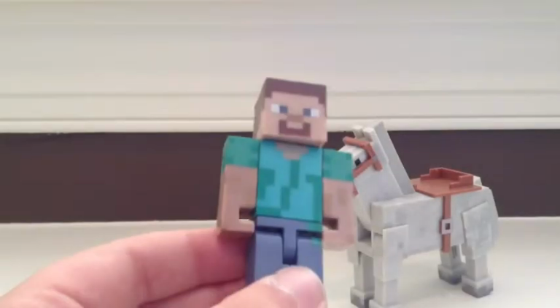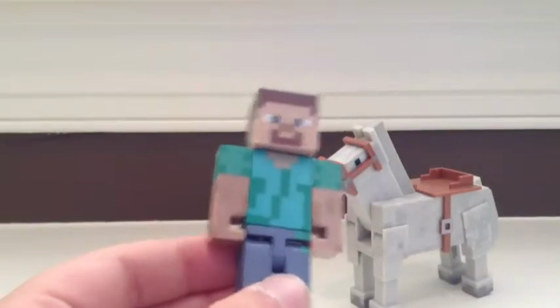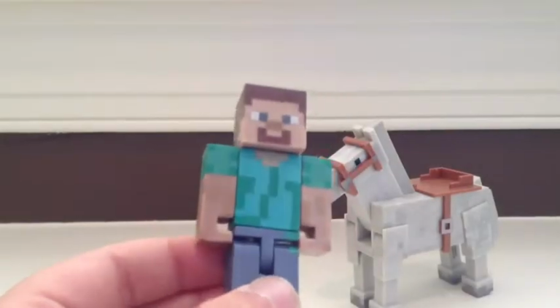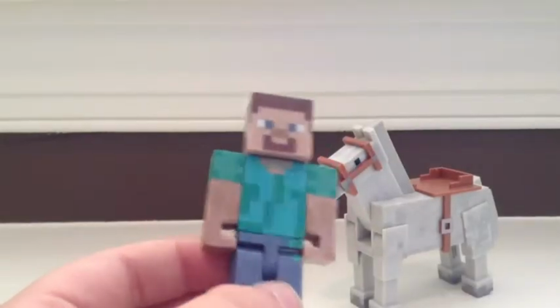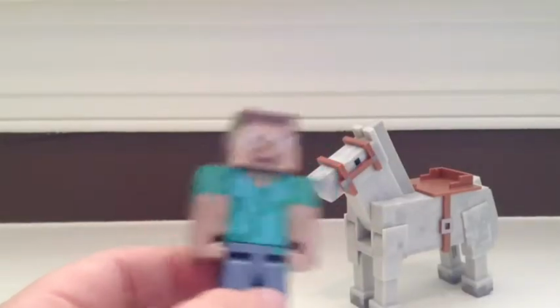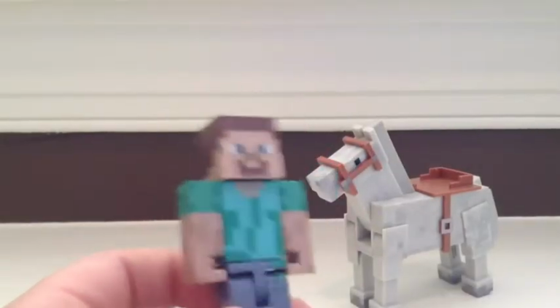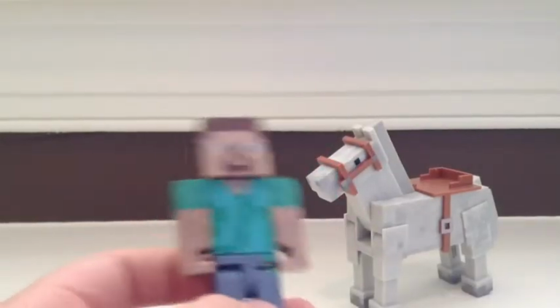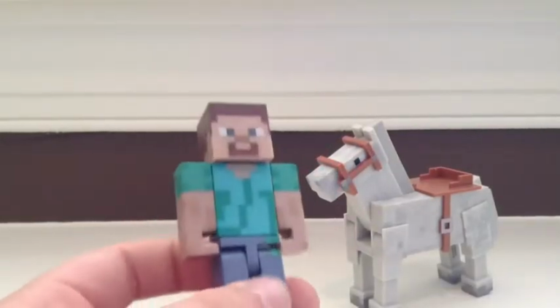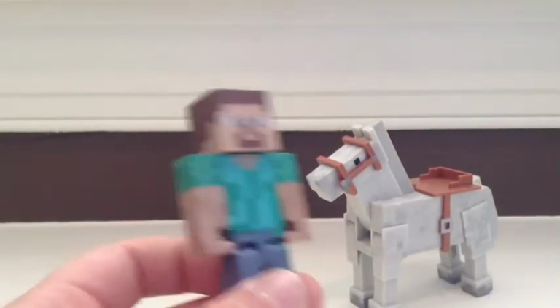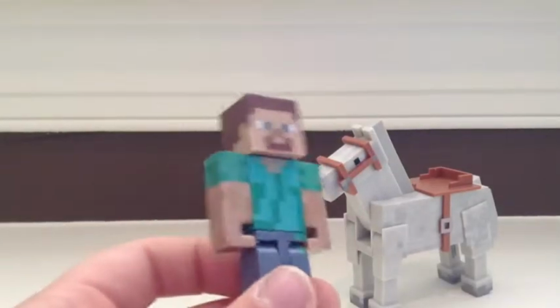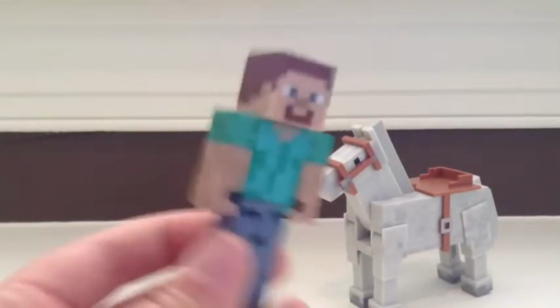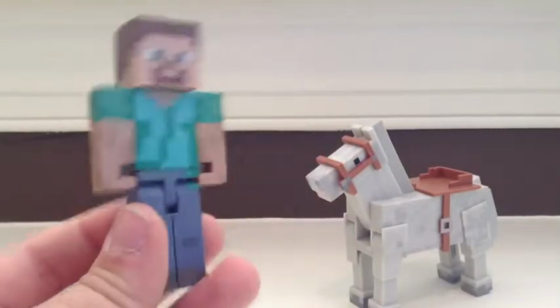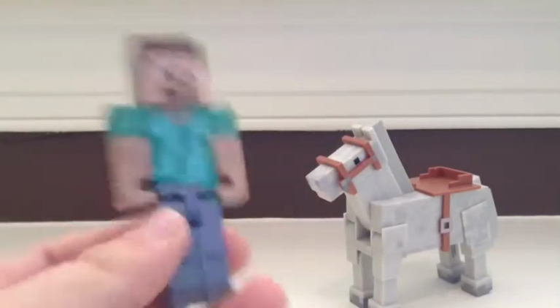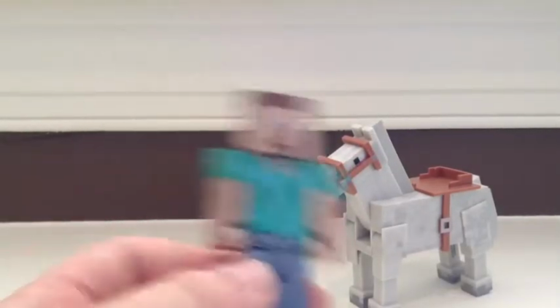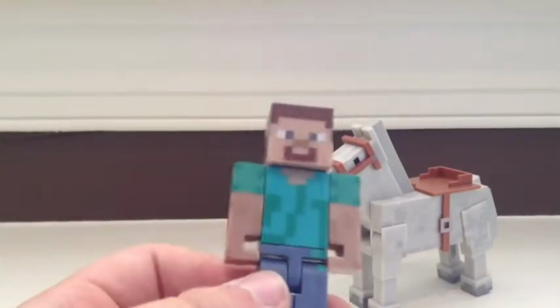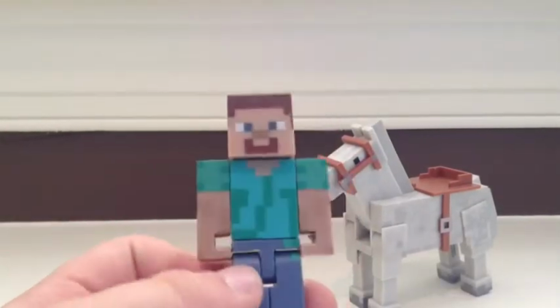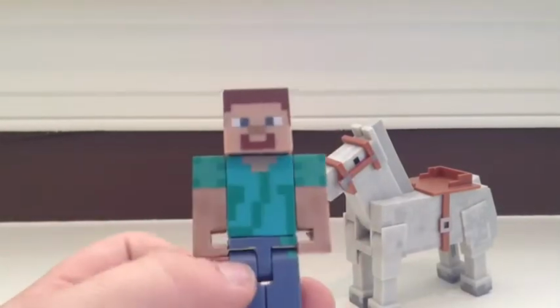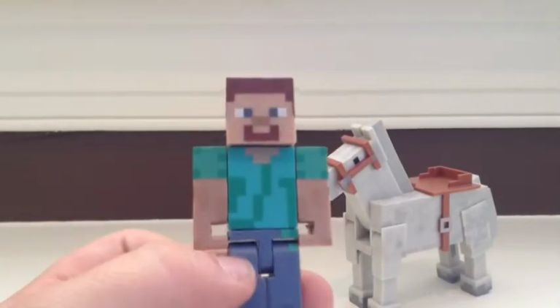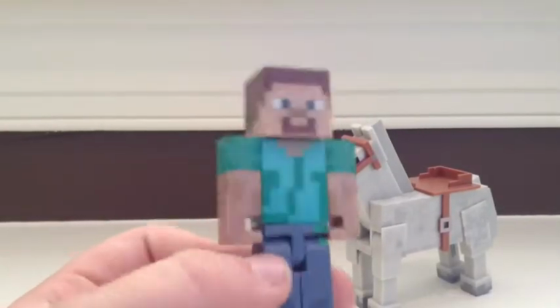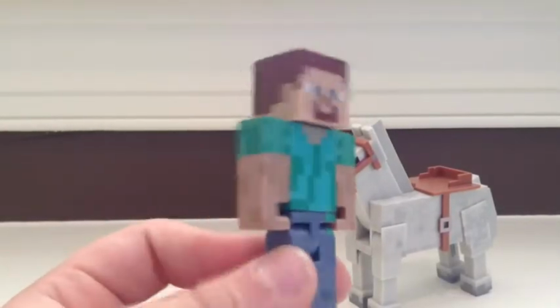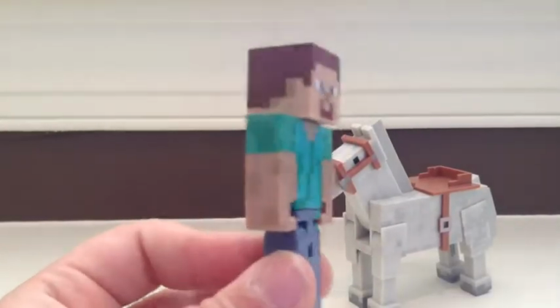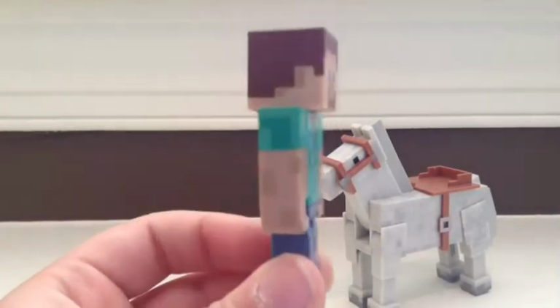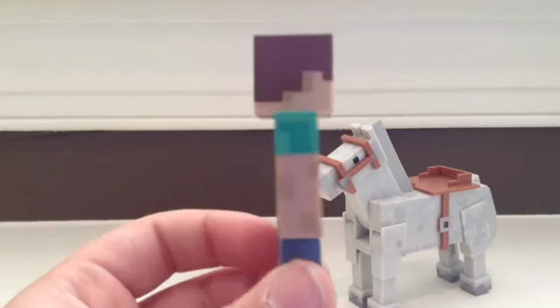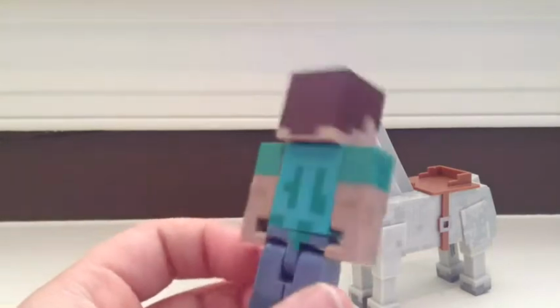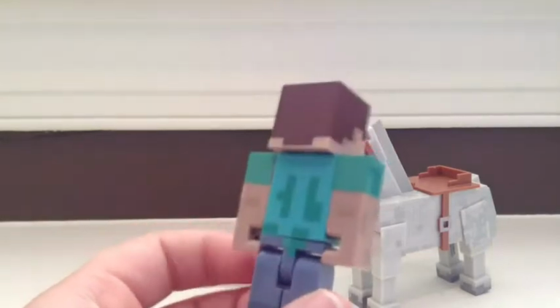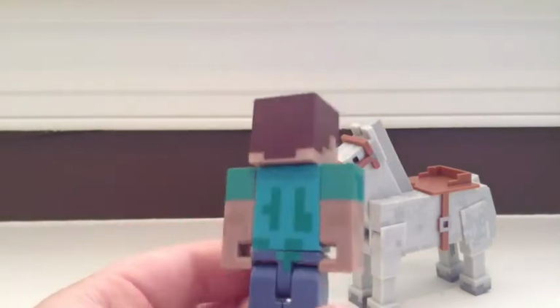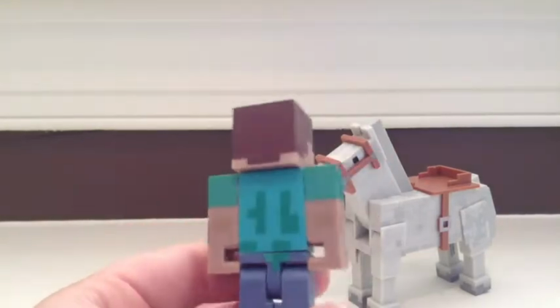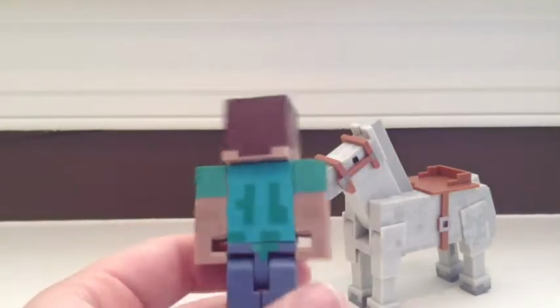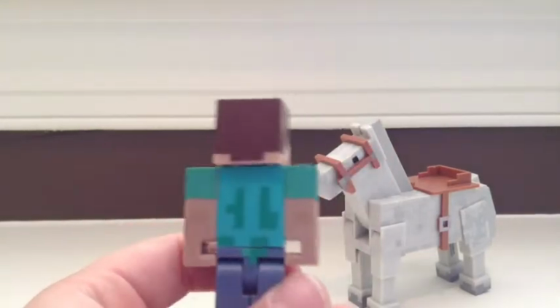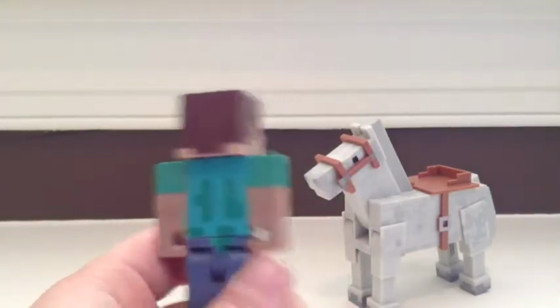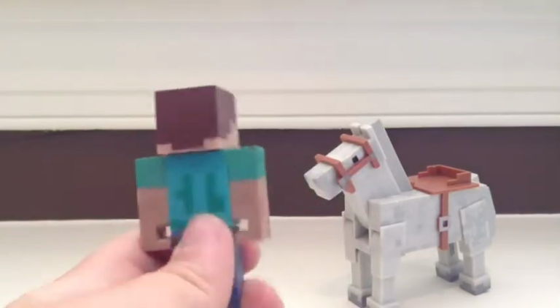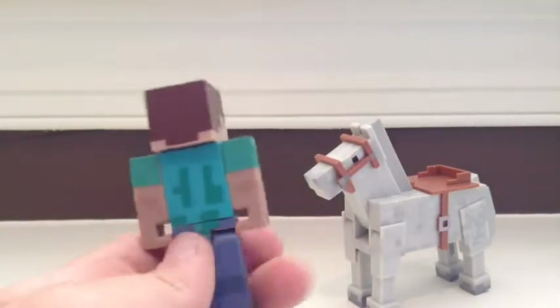Here's the Steve figure you get, and there's just a quick look around him.